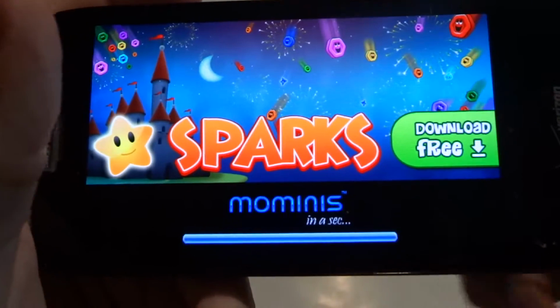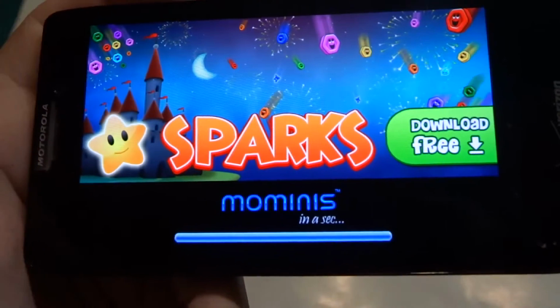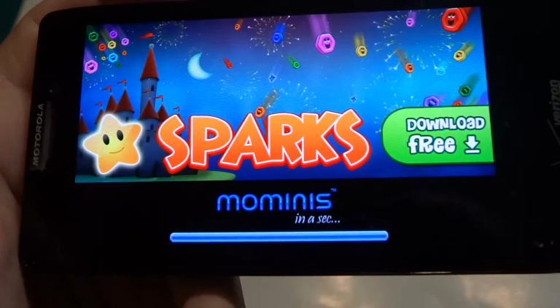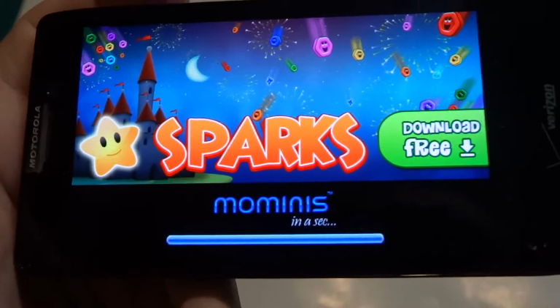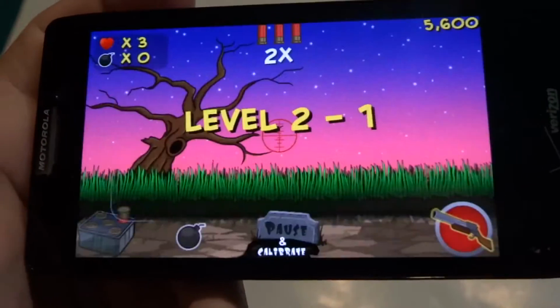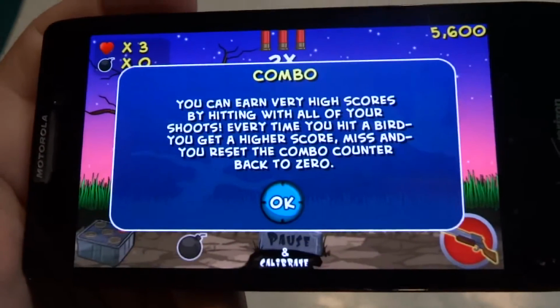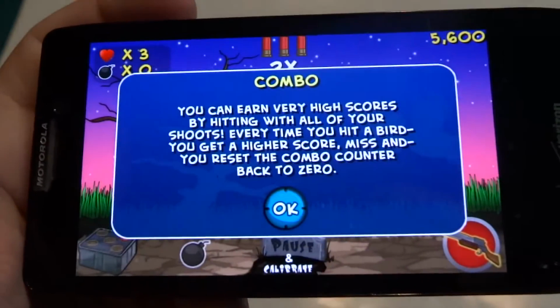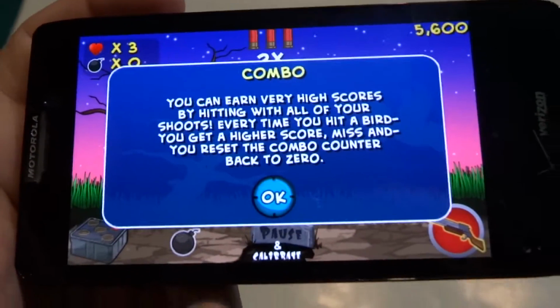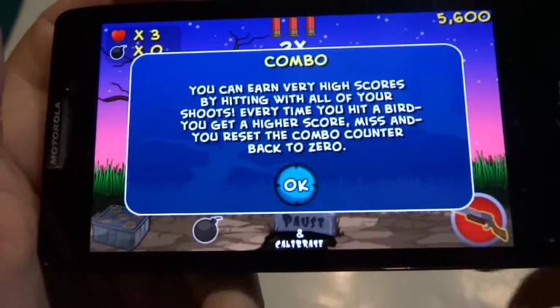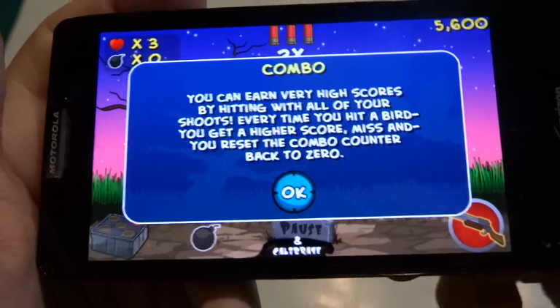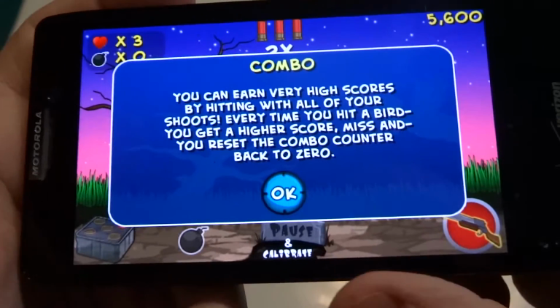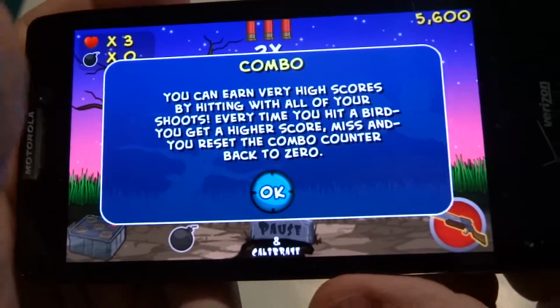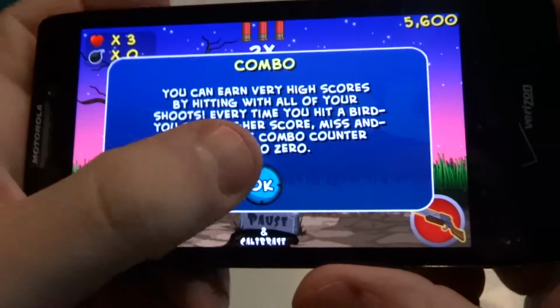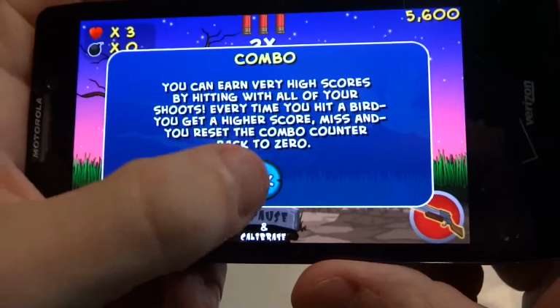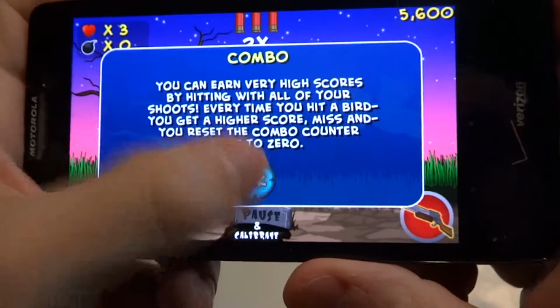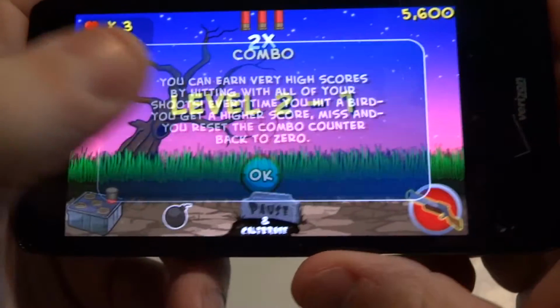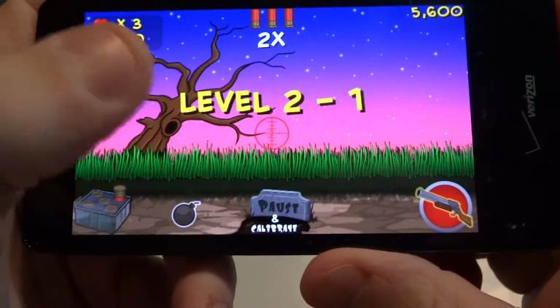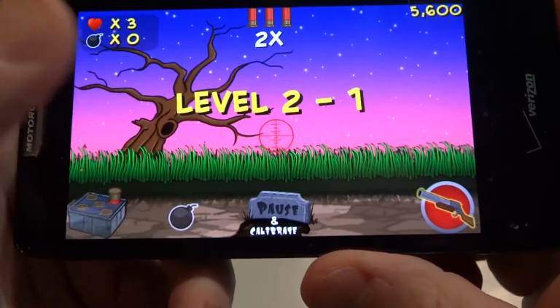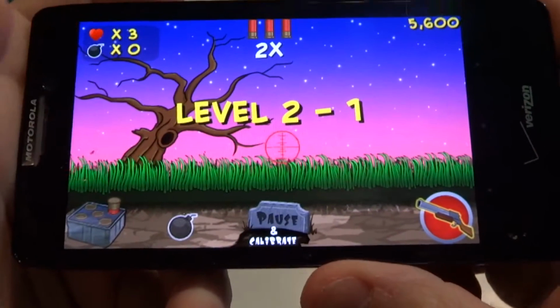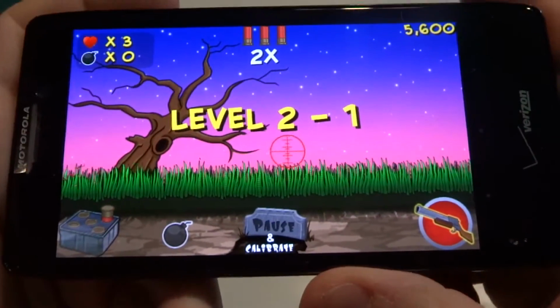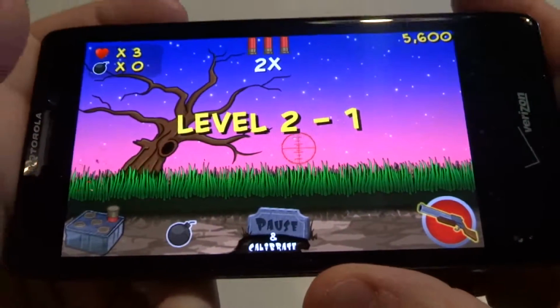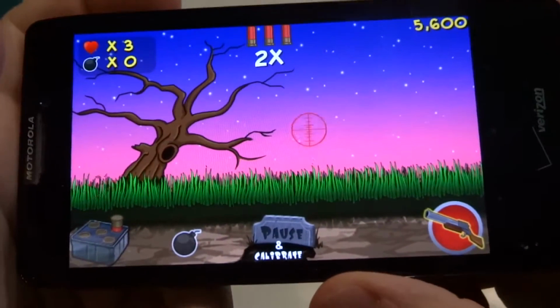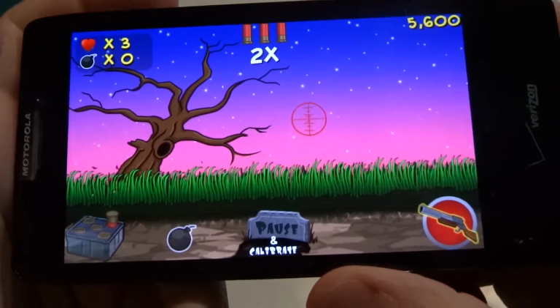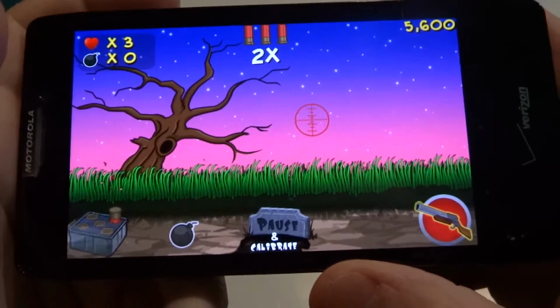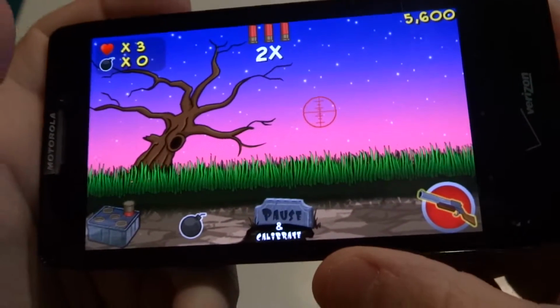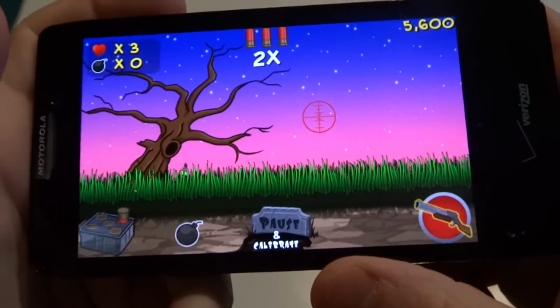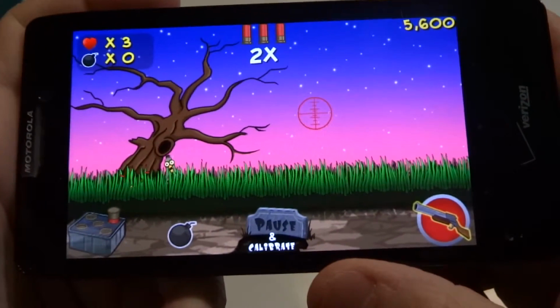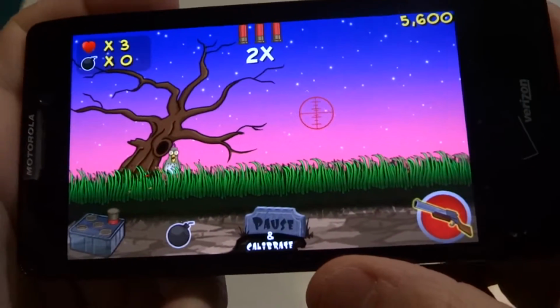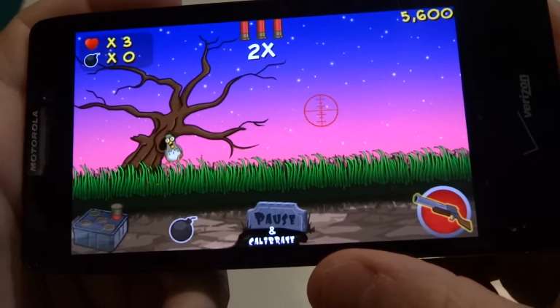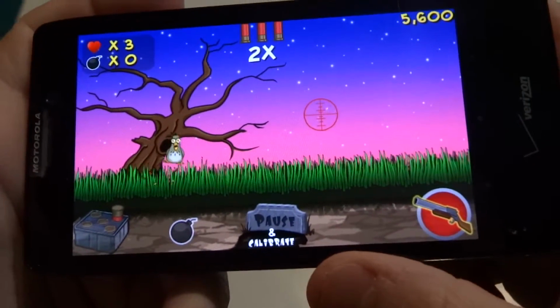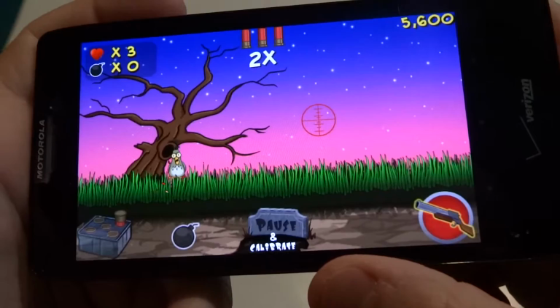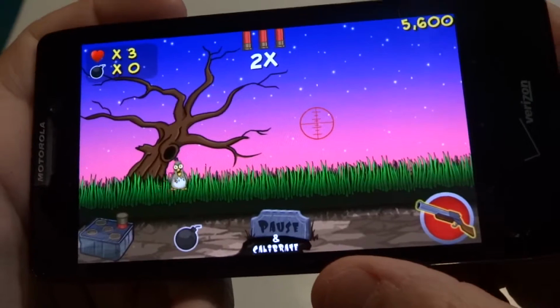Alright, so that was a bonus level. But this is basically the style of the game — just move your target and shoot whatever is coming at you.